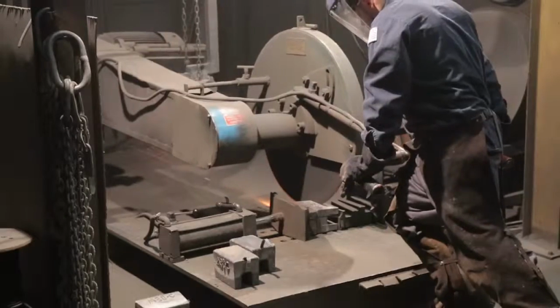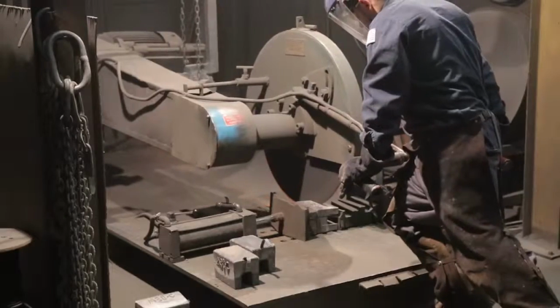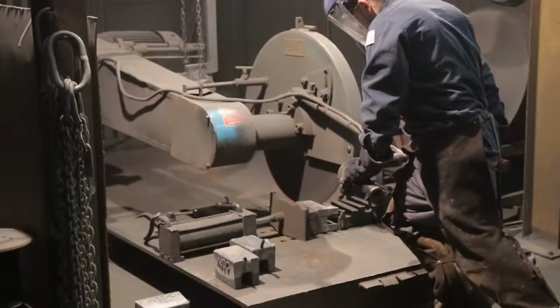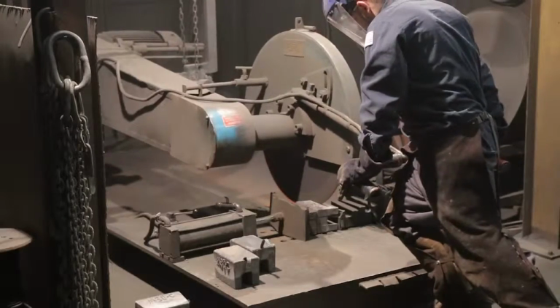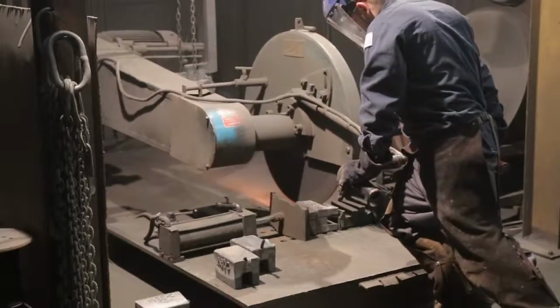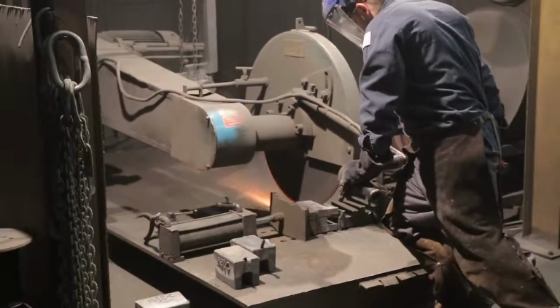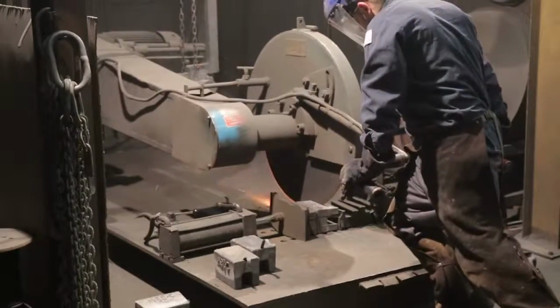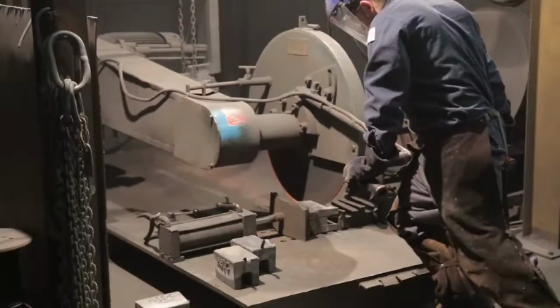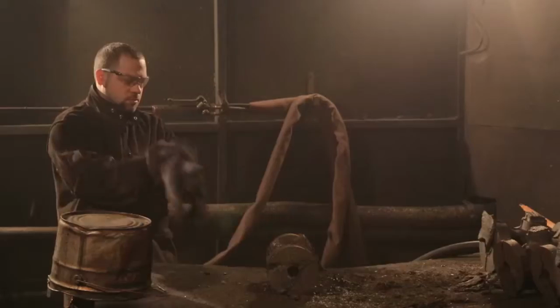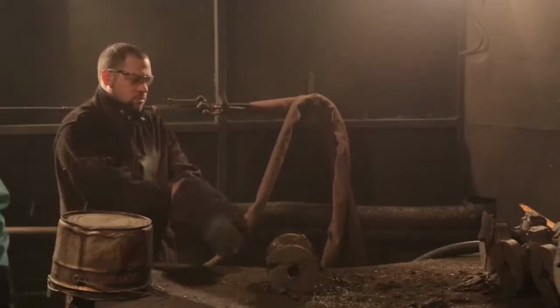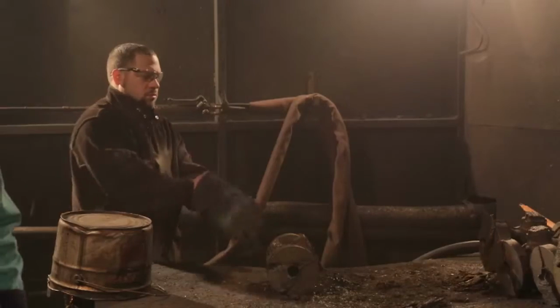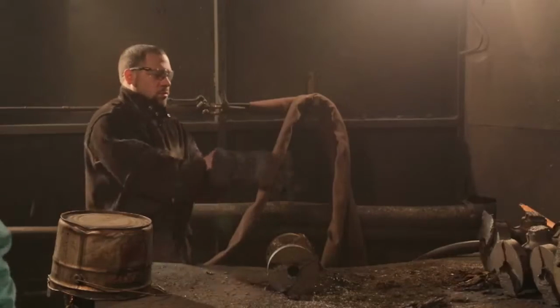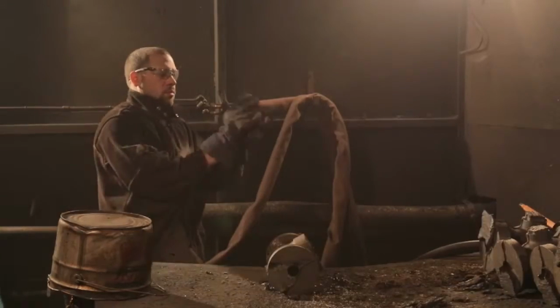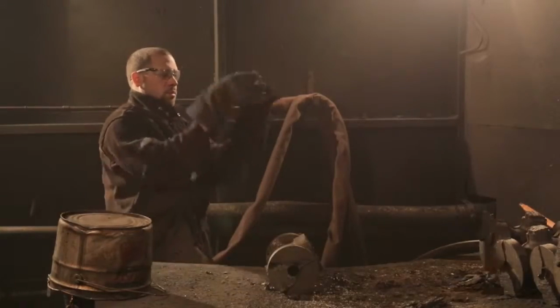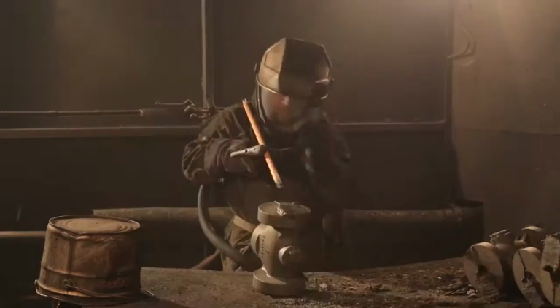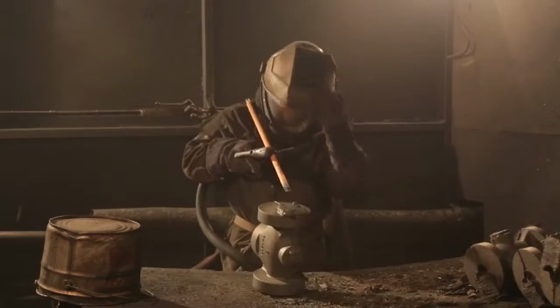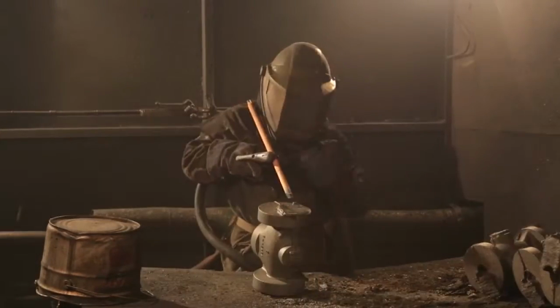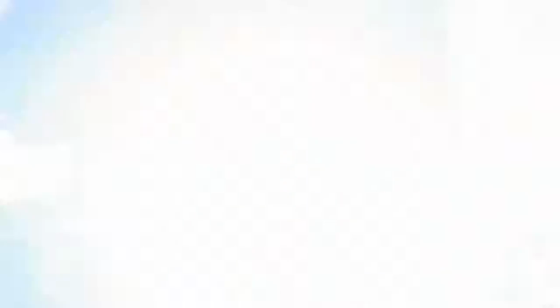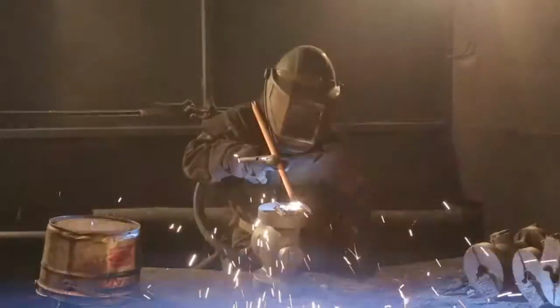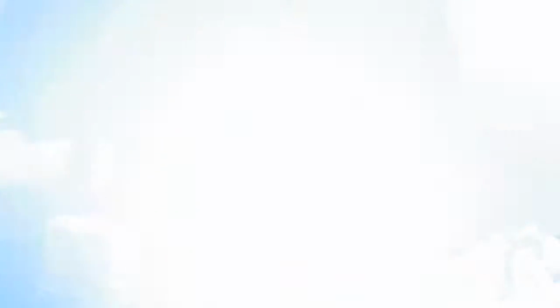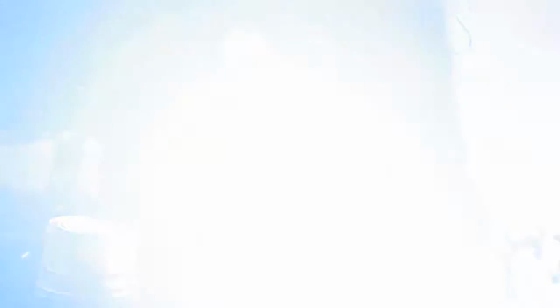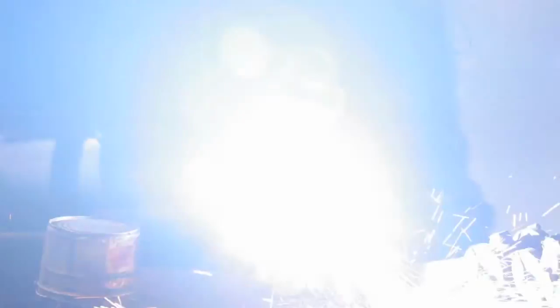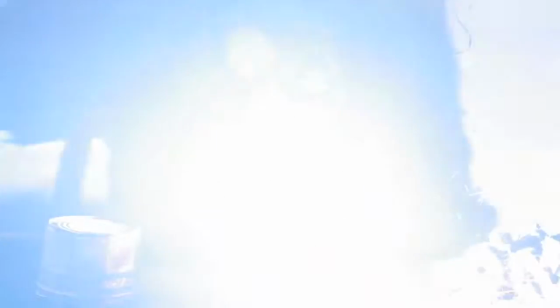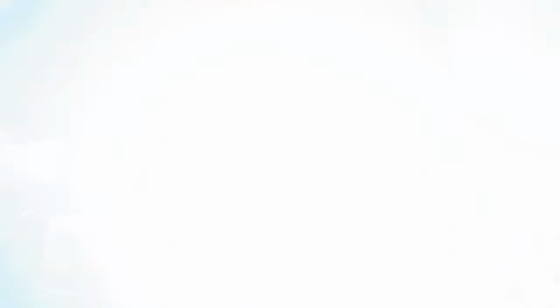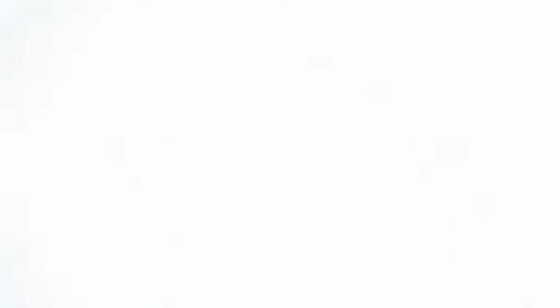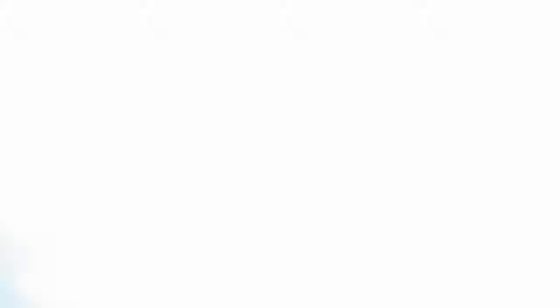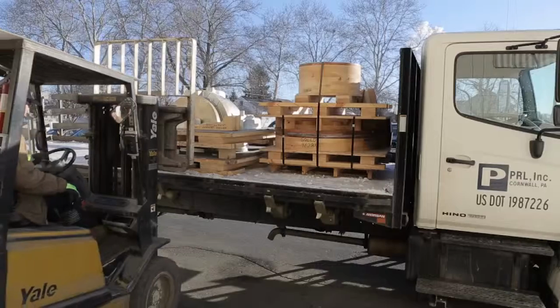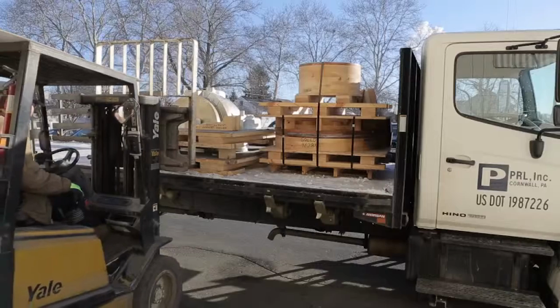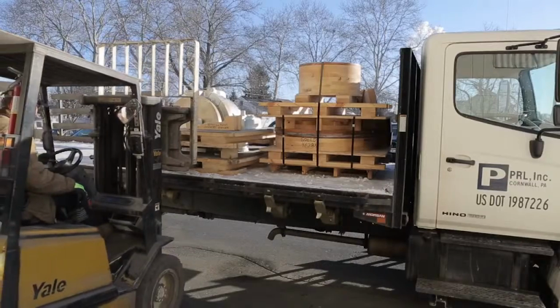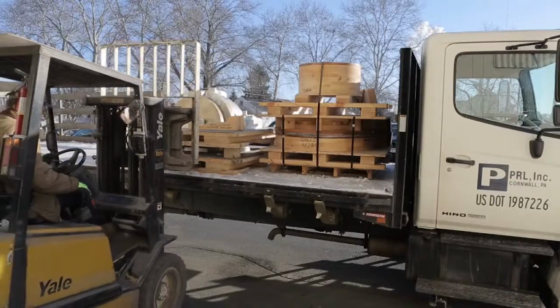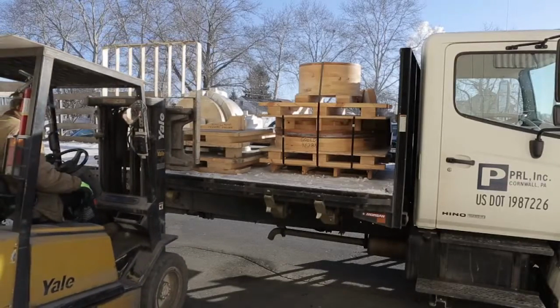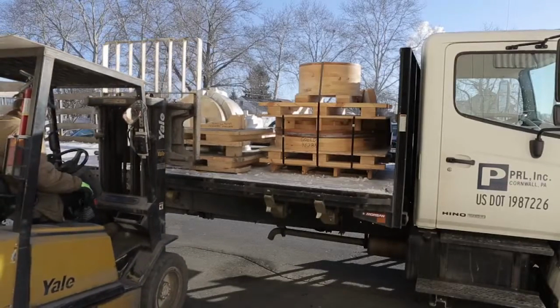Depending on your requirements, your castings can be fully upgraded, machined, and finished at Regal's sister companies.